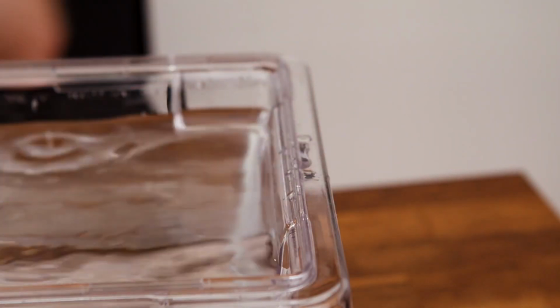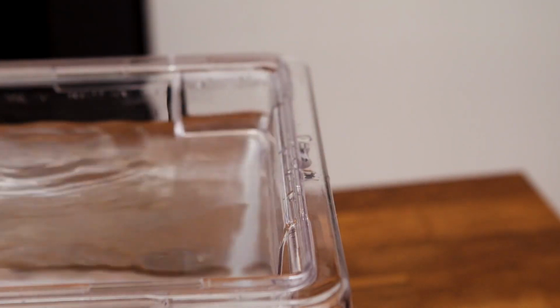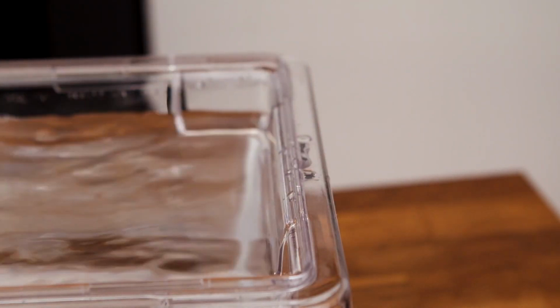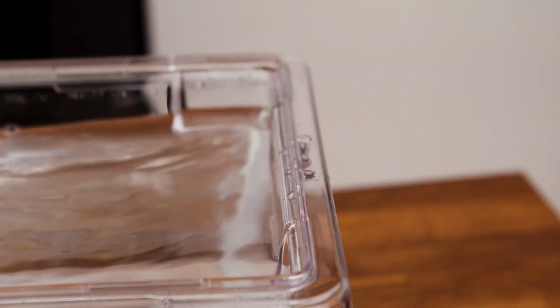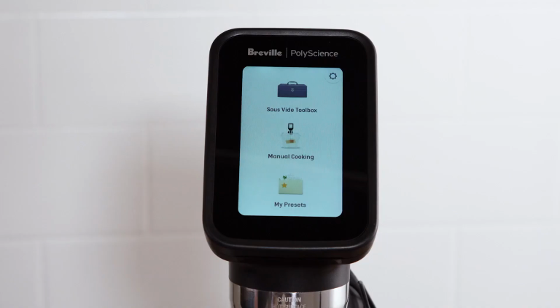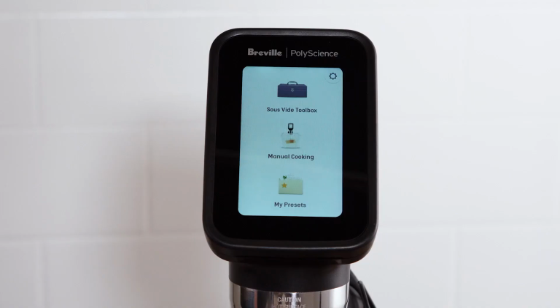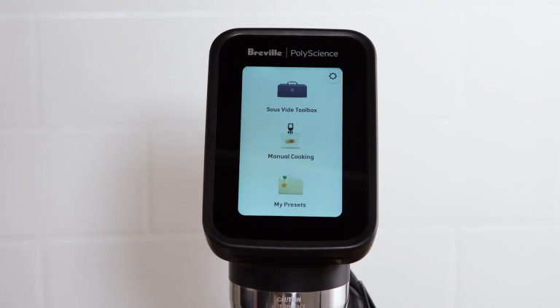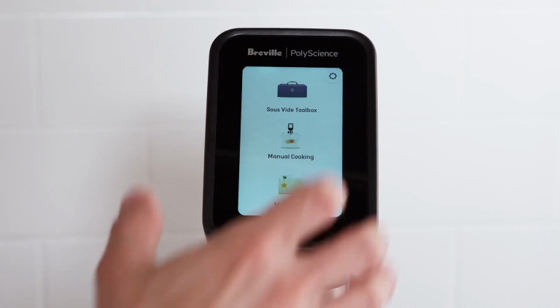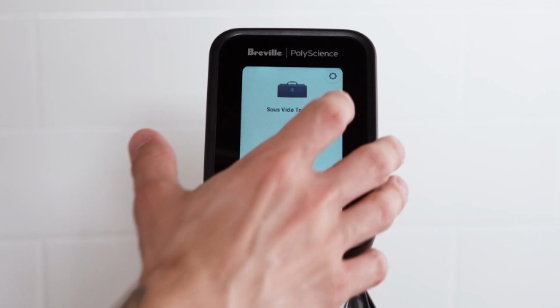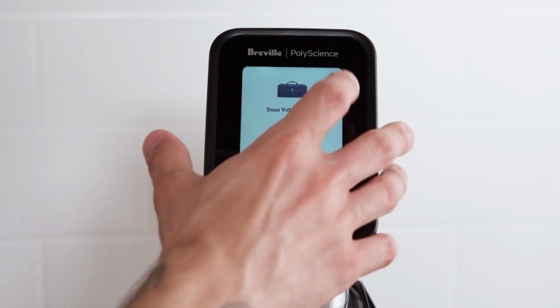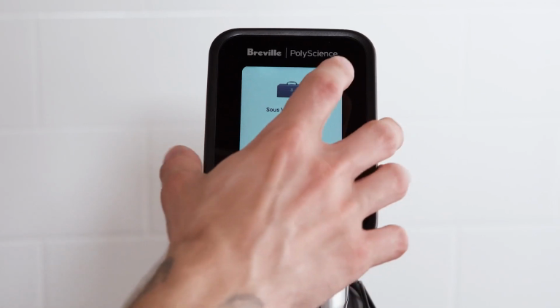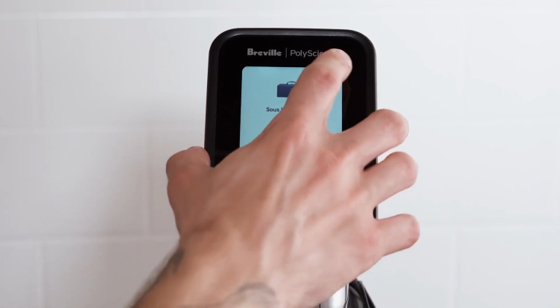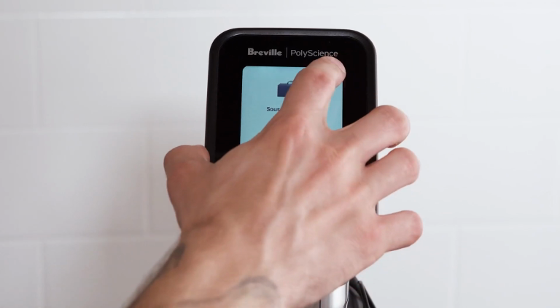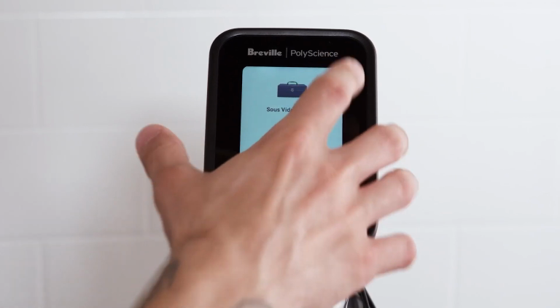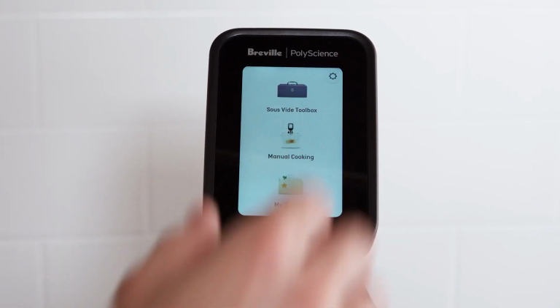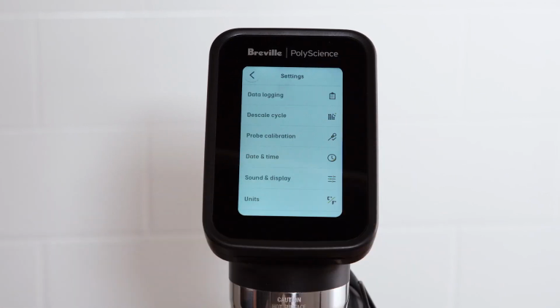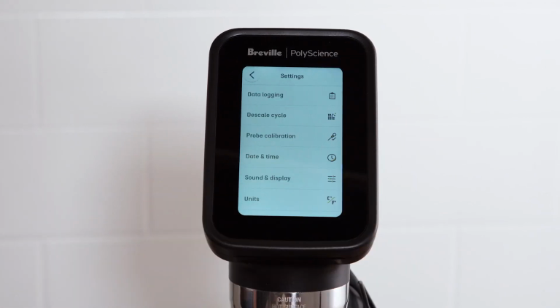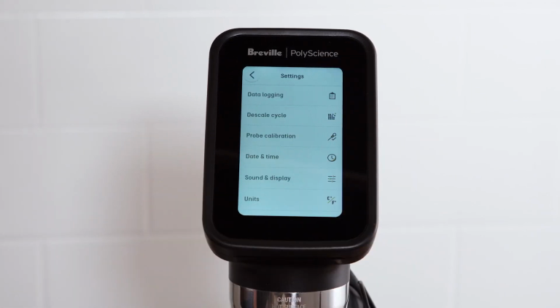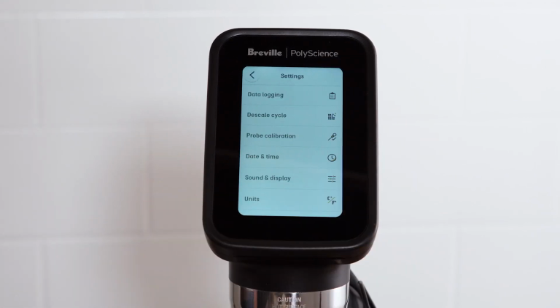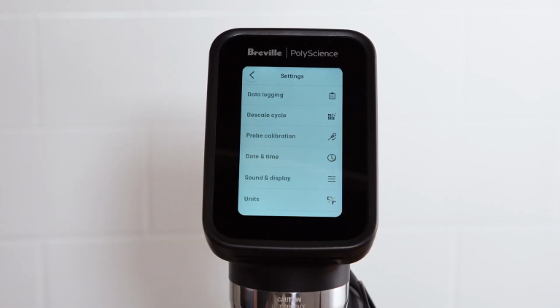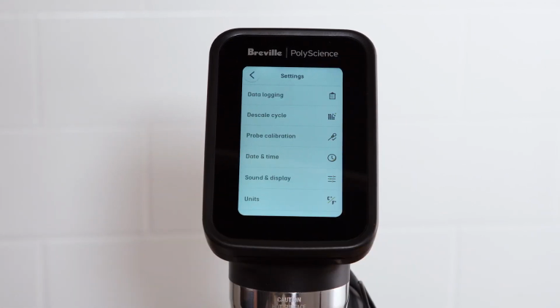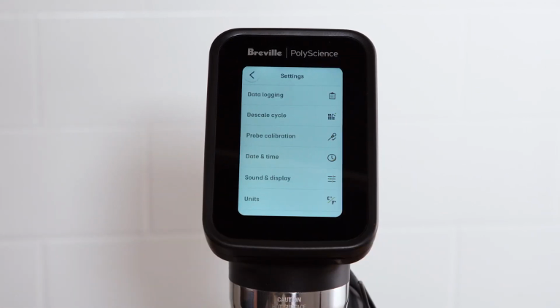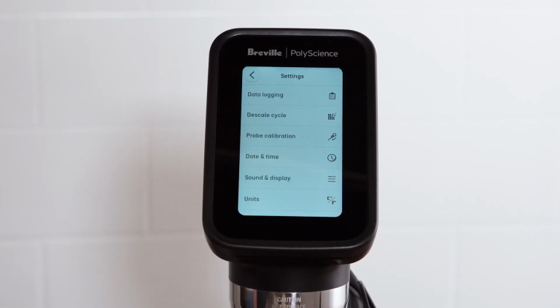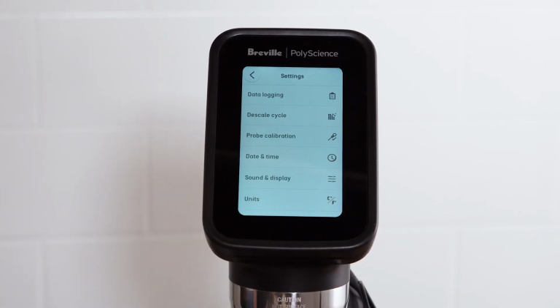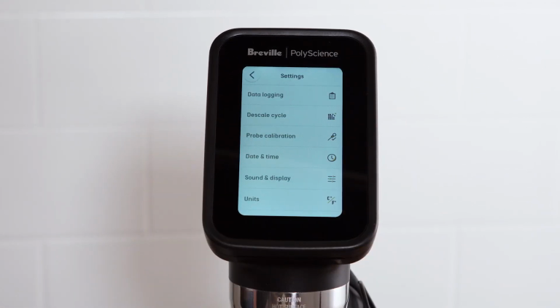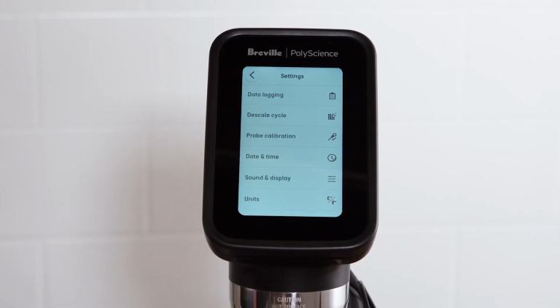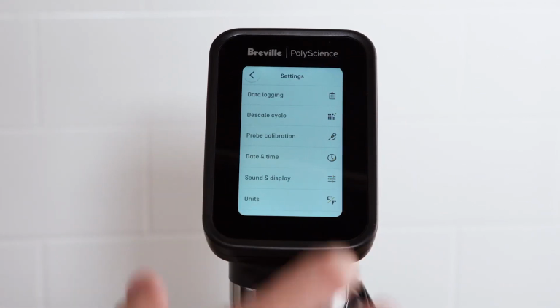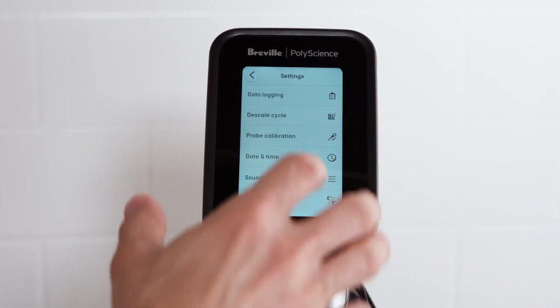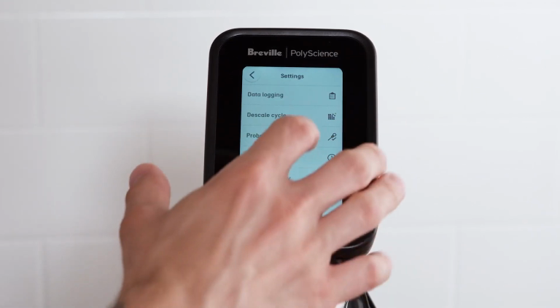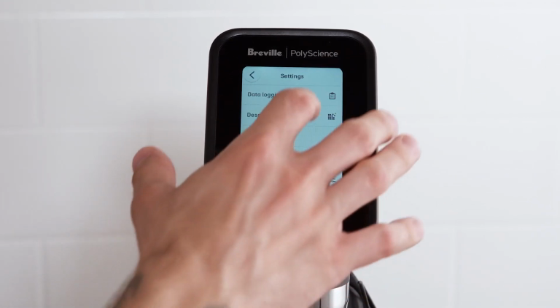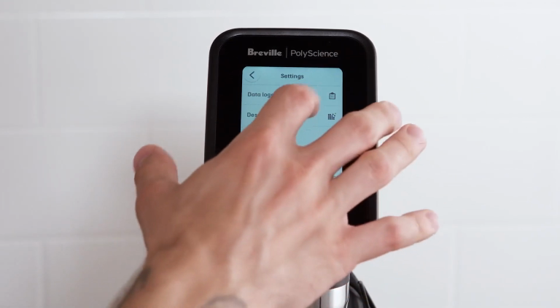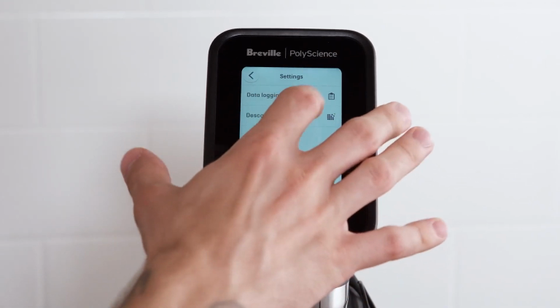If your unit has a buildup of mineral scale, you can access the descale cycle from the settings menu.